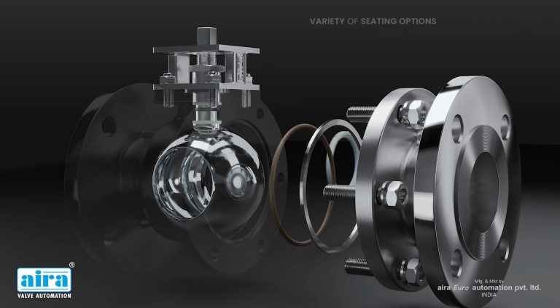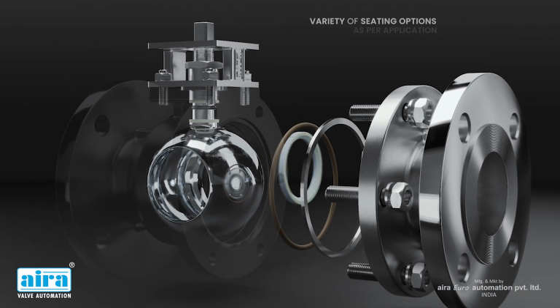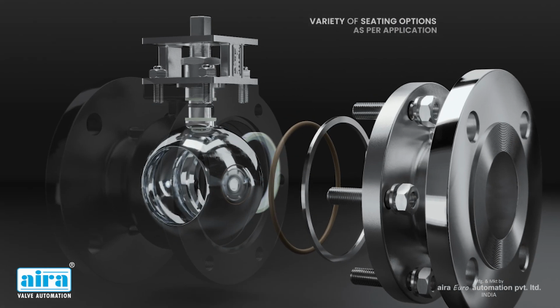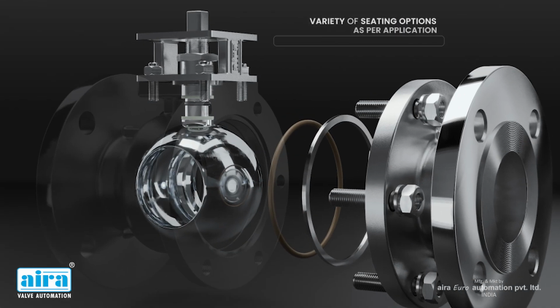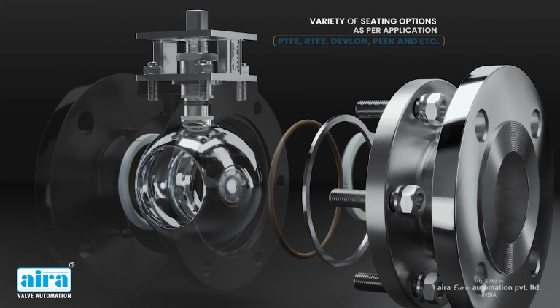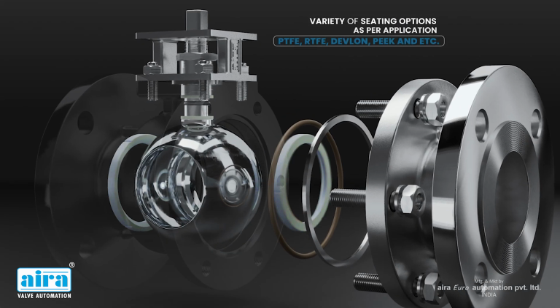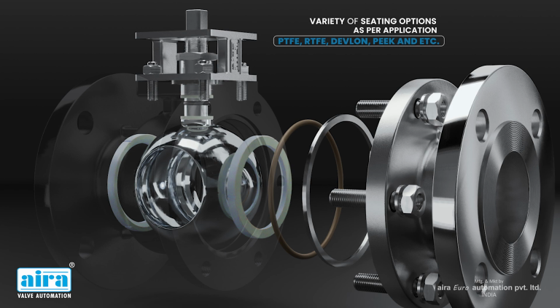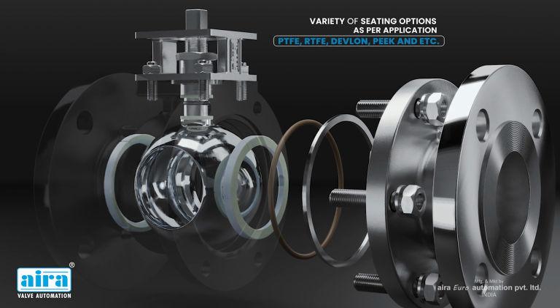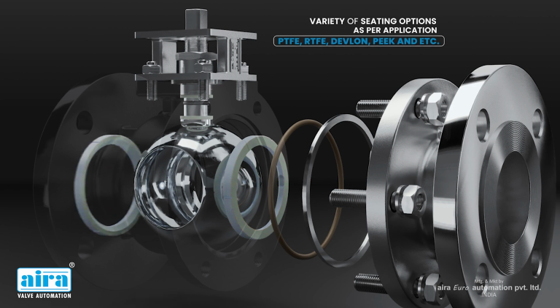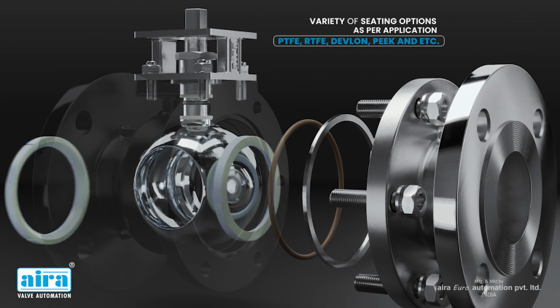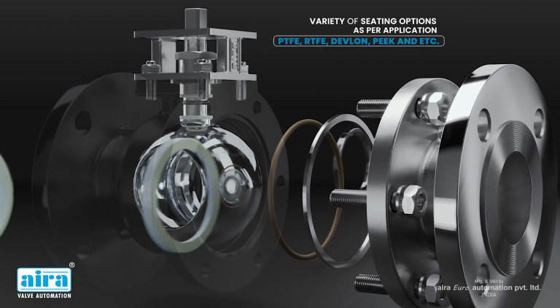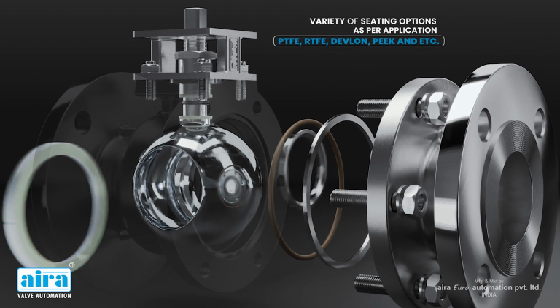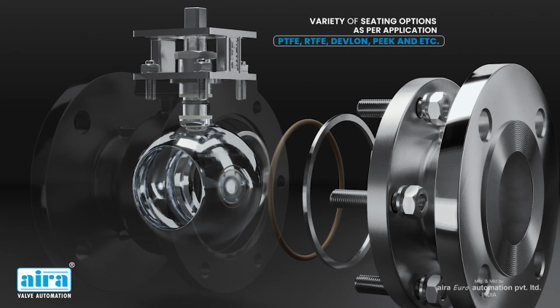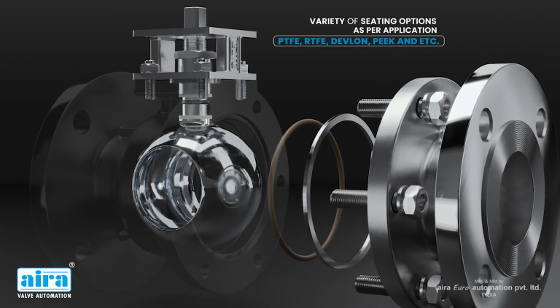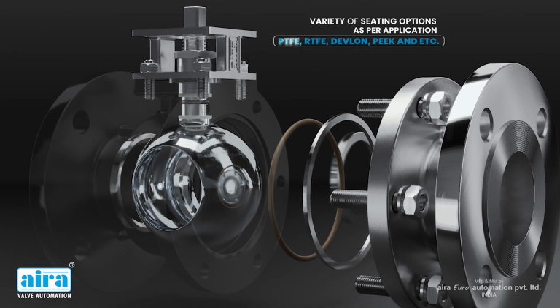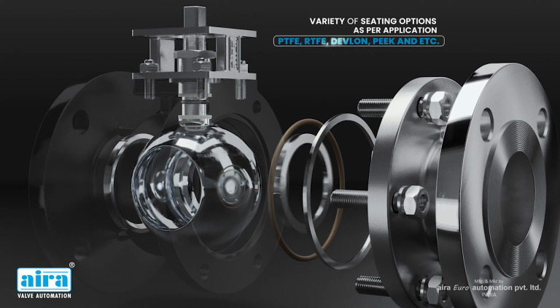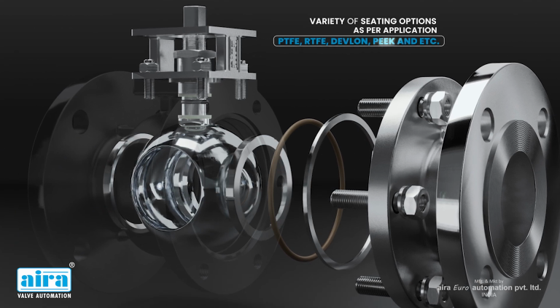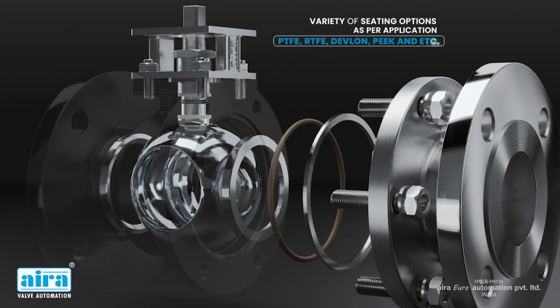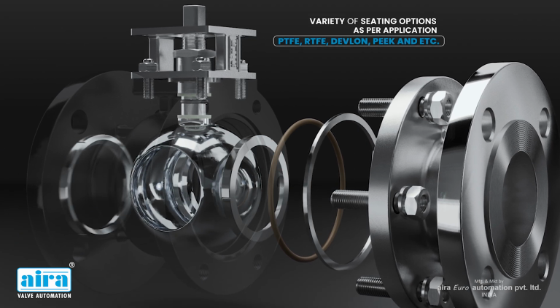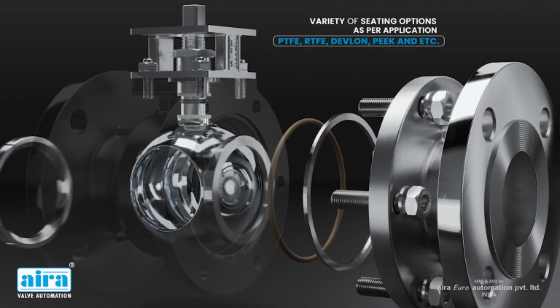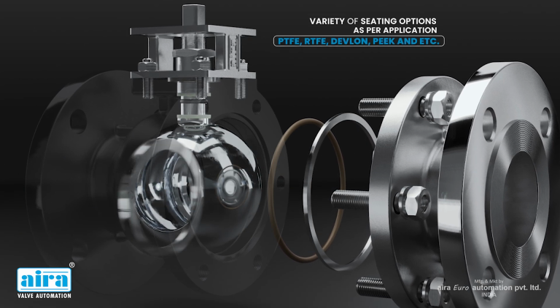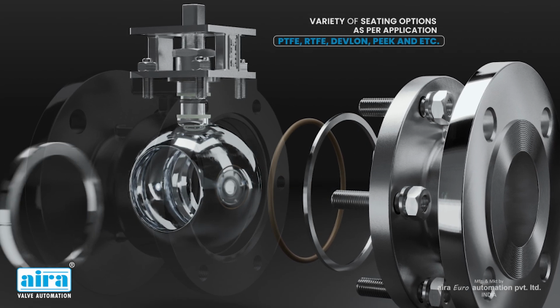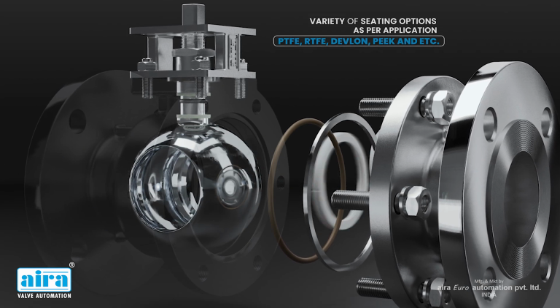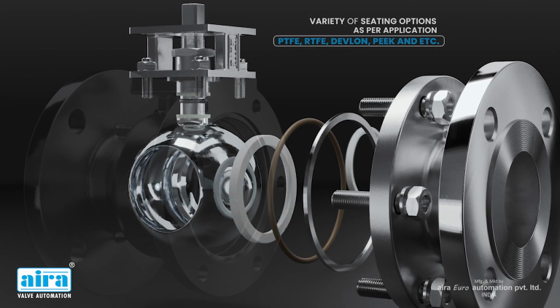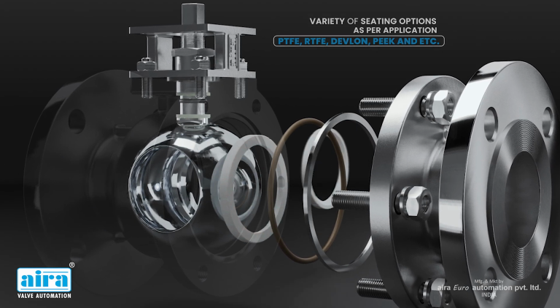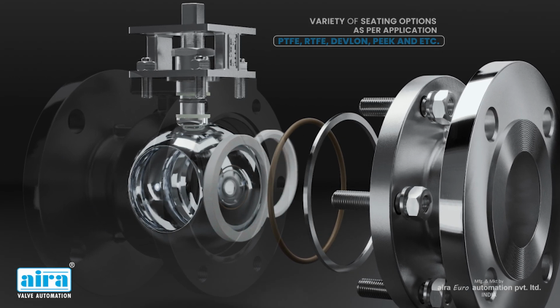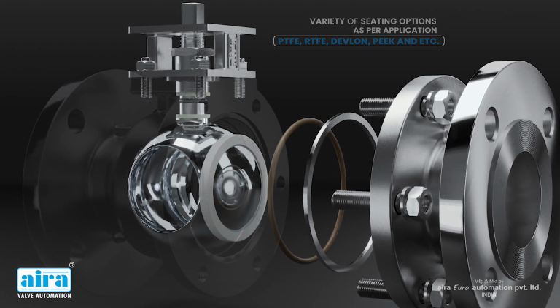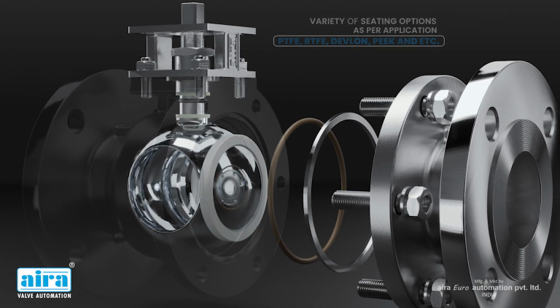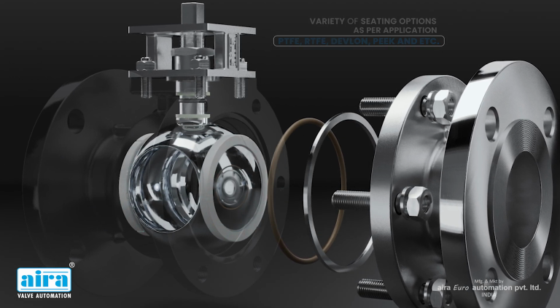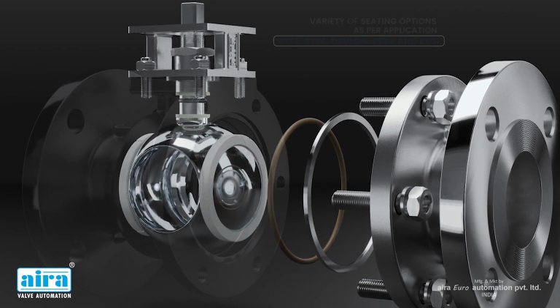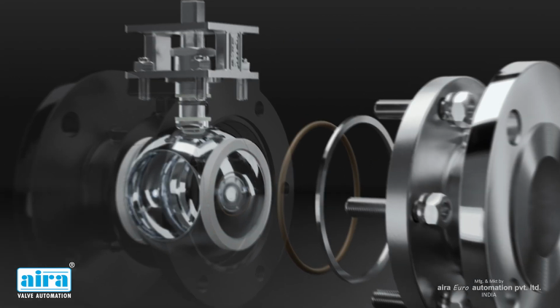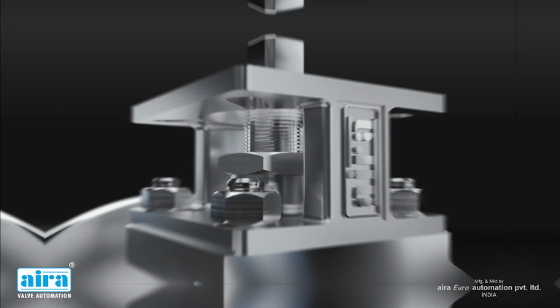Variety of seating options as per application, such as PTFE, RTFE, Devlon, PEEK, etc.